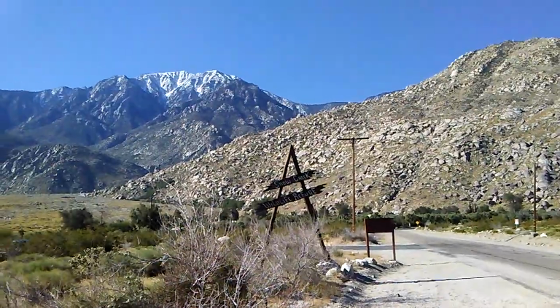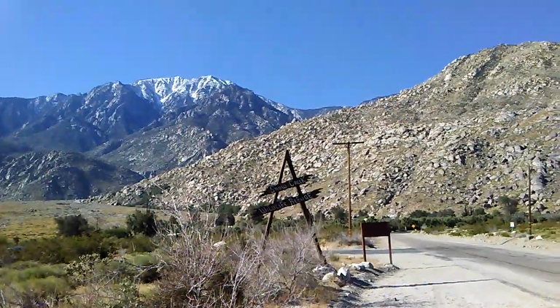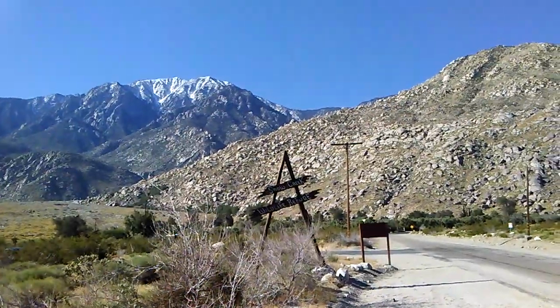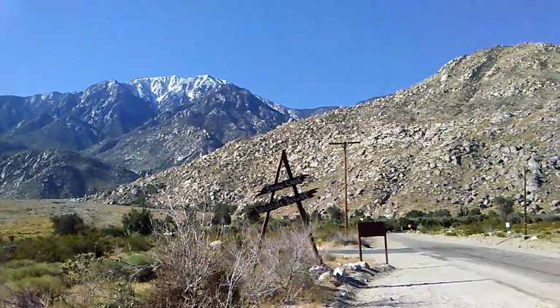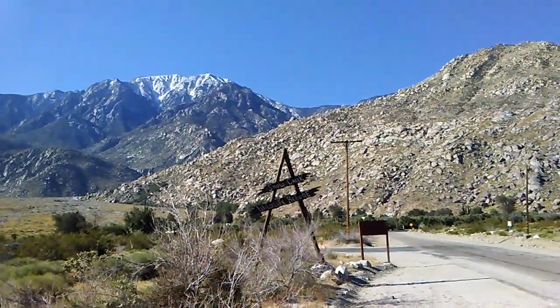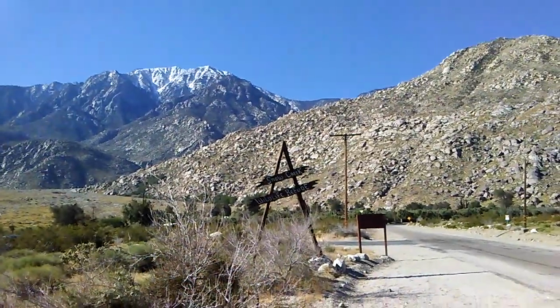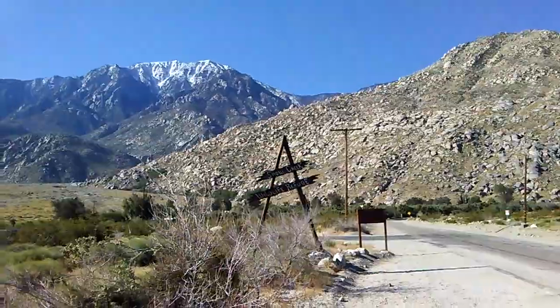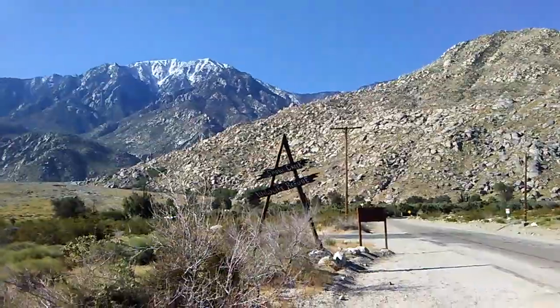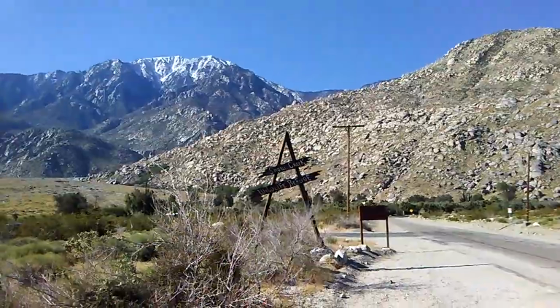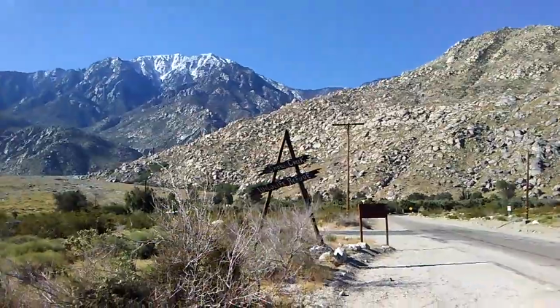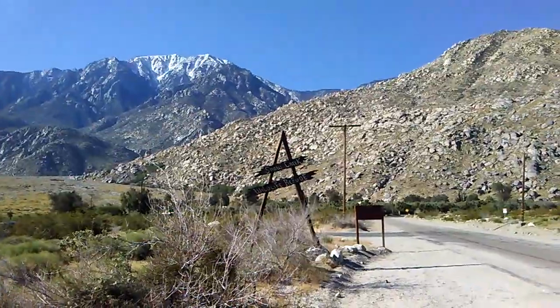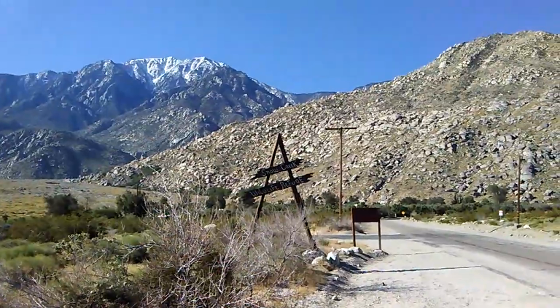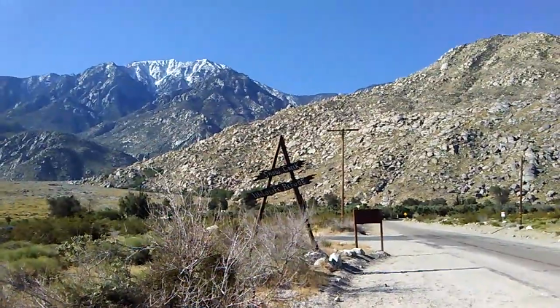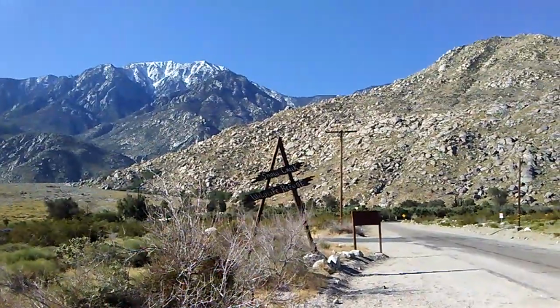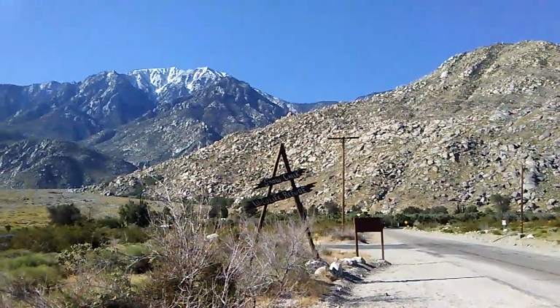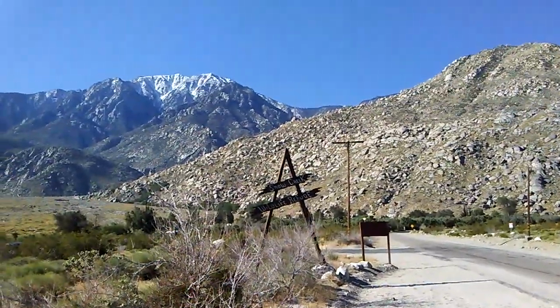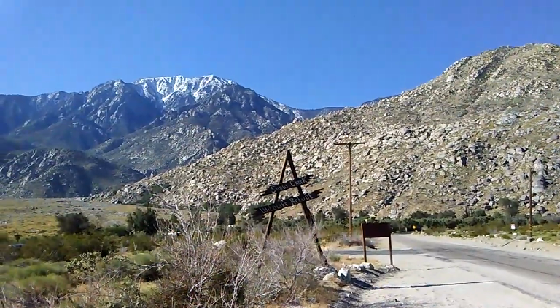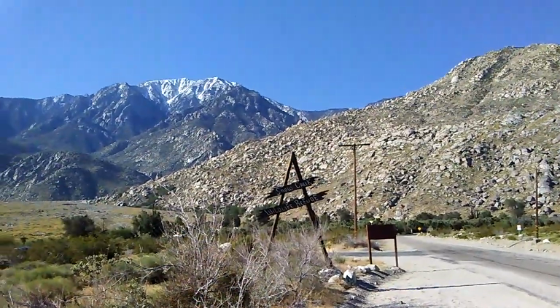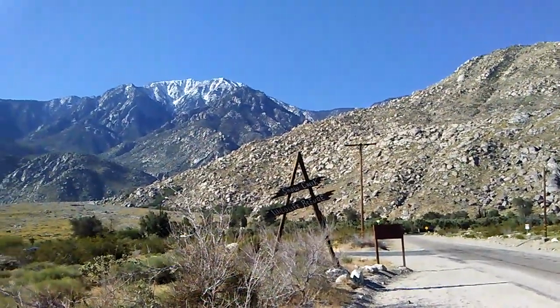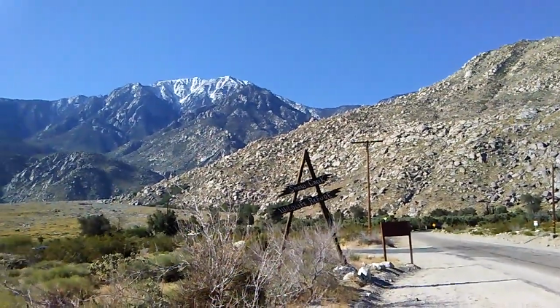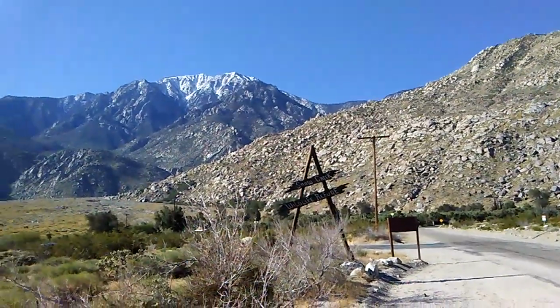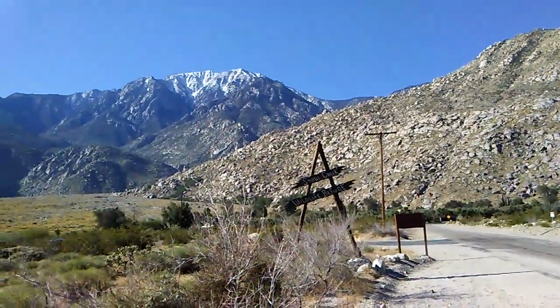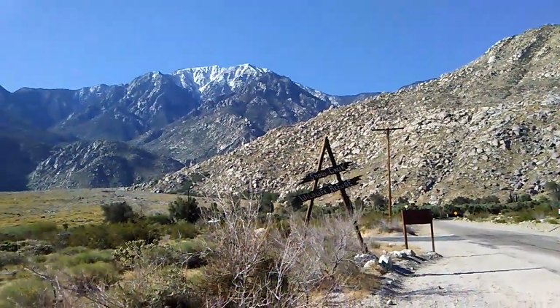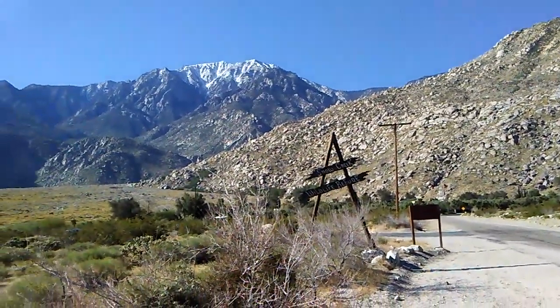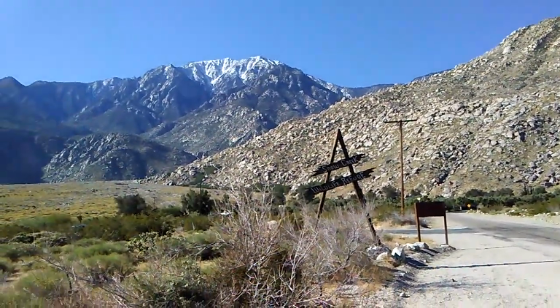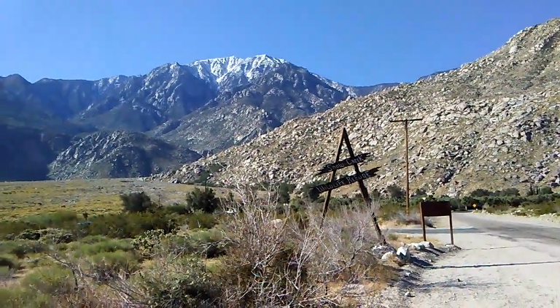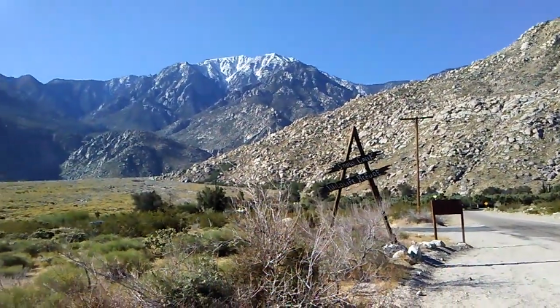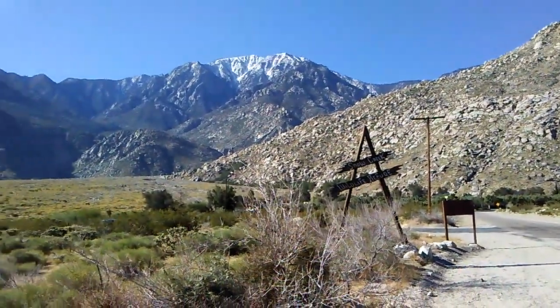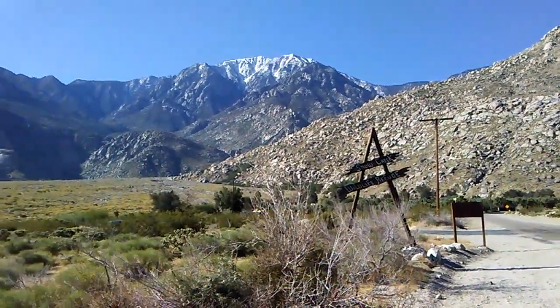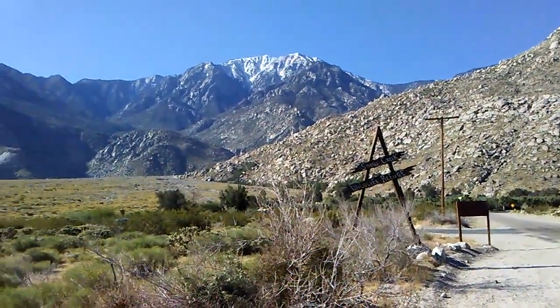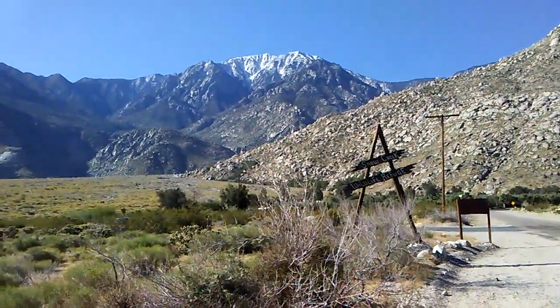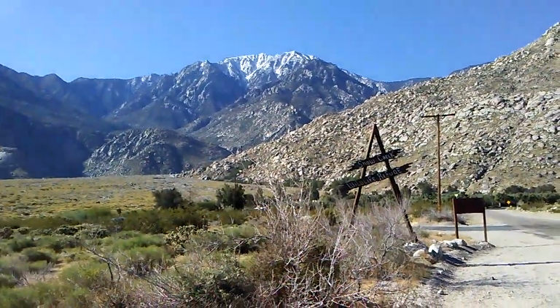Here we are at Snow Creek Wildlife Refuge — gonna head up that trail right there.